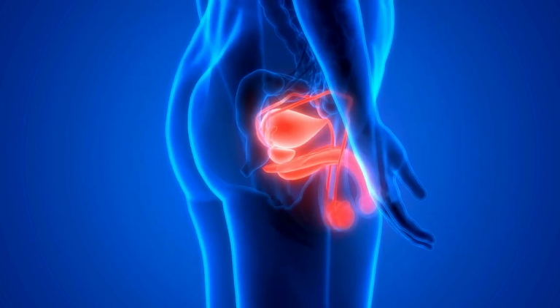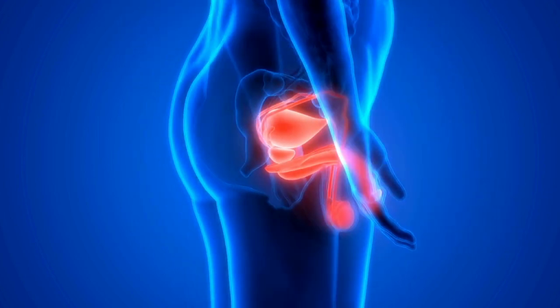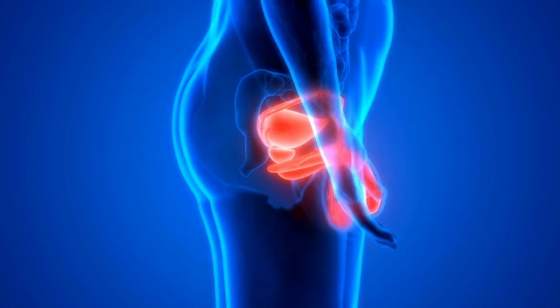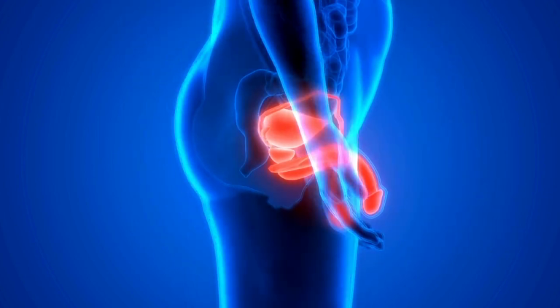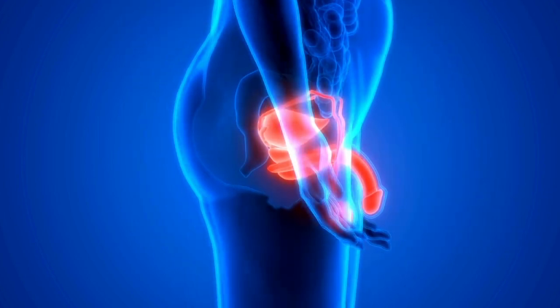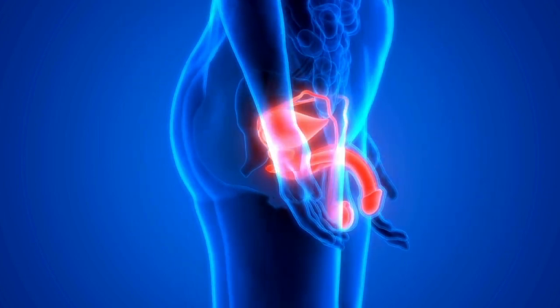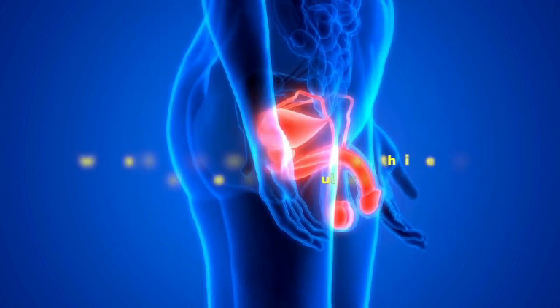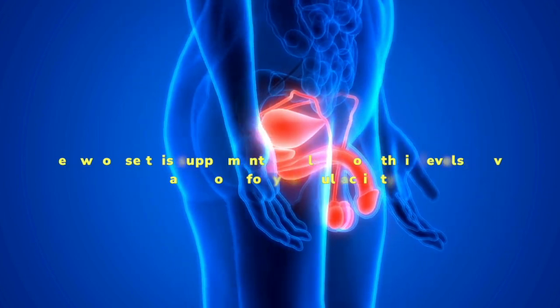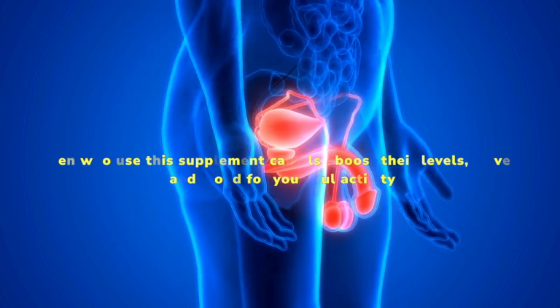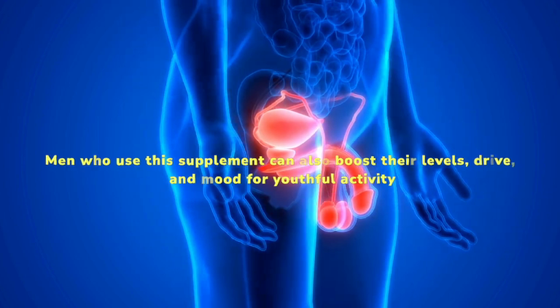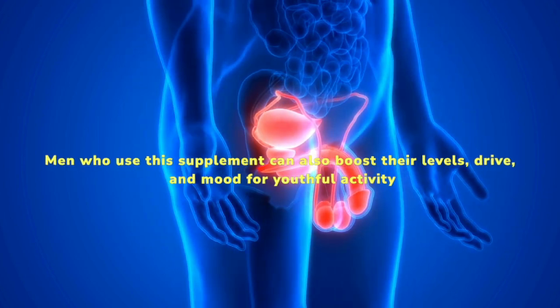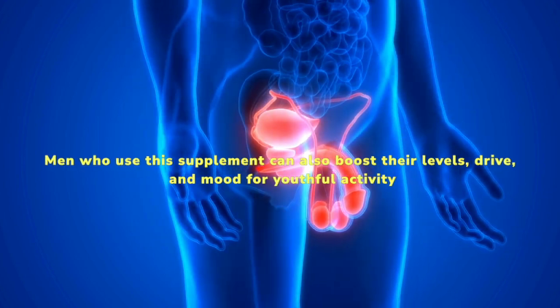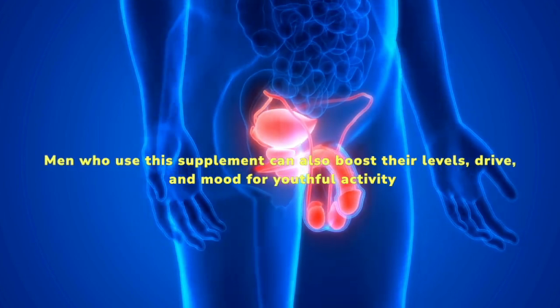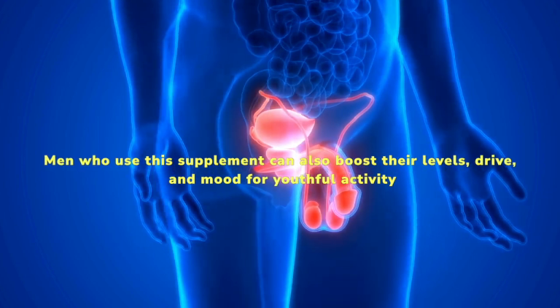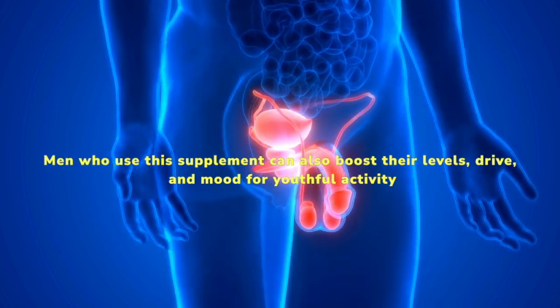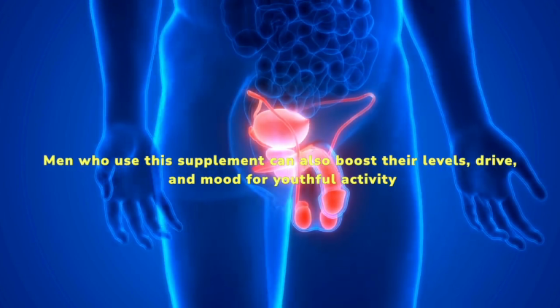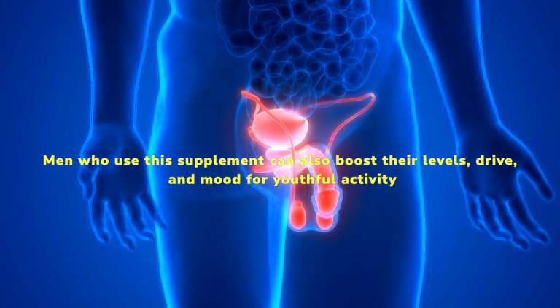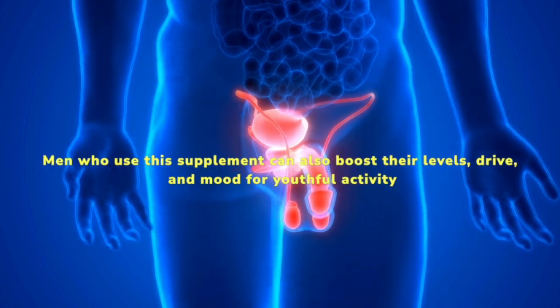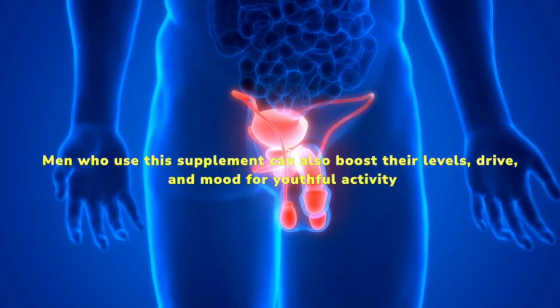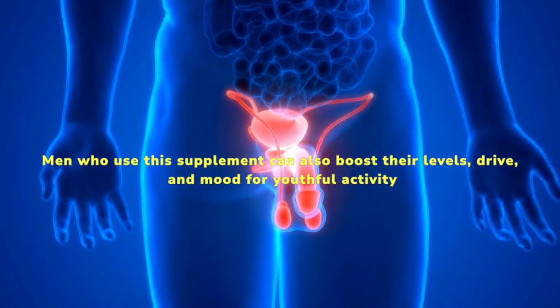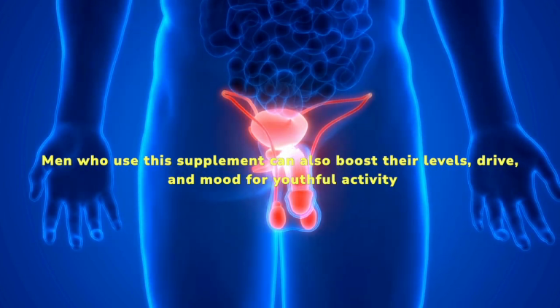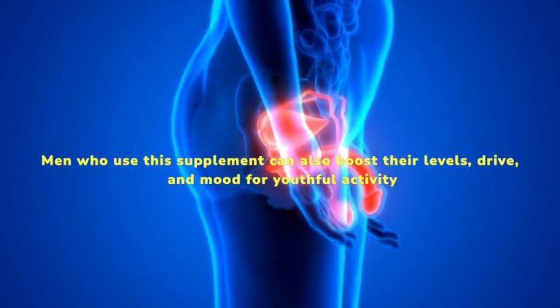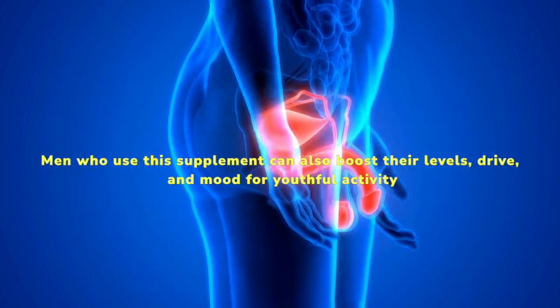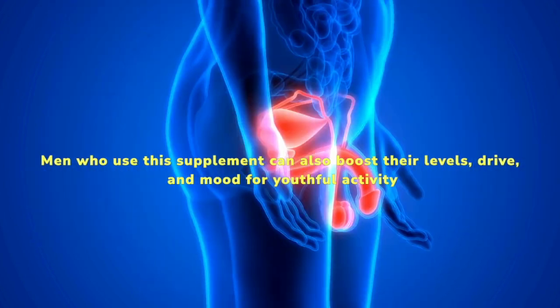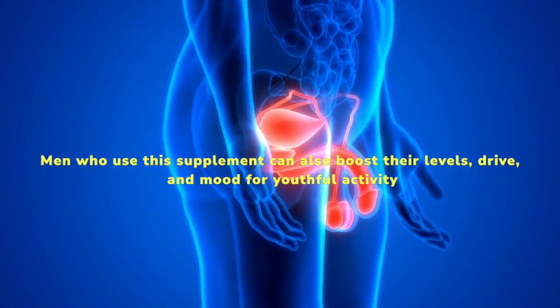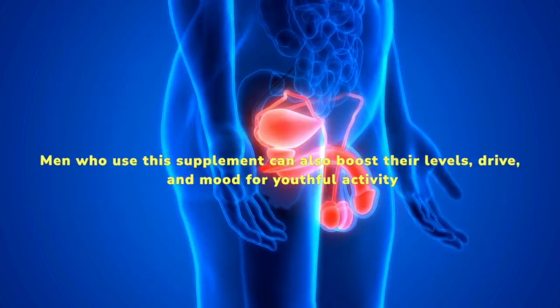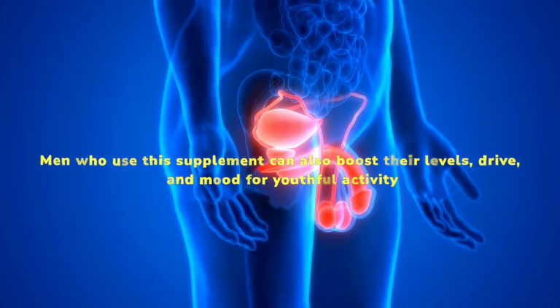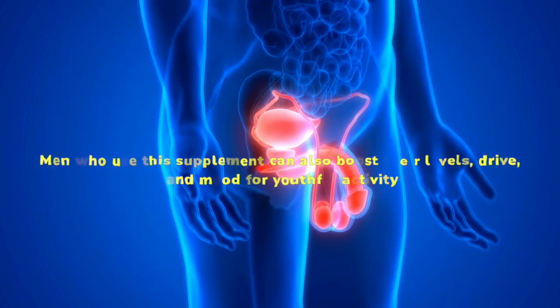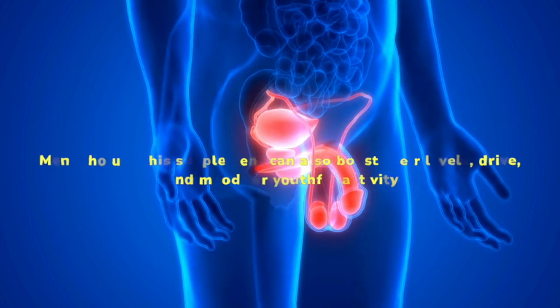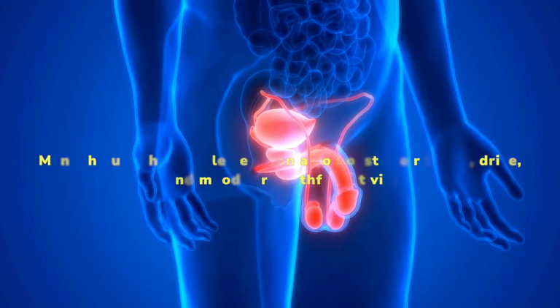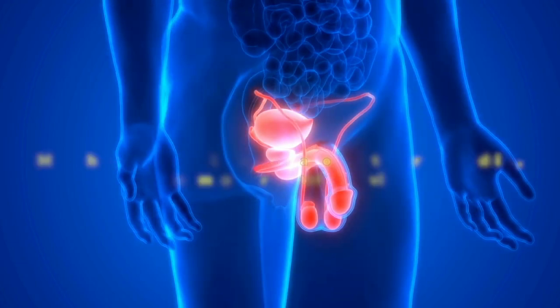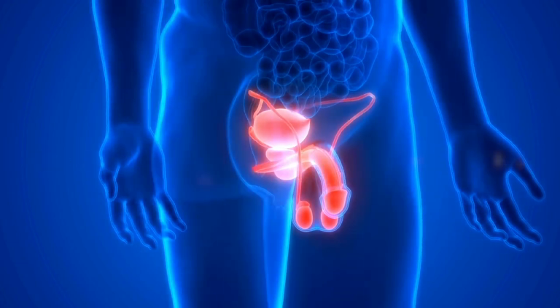Men who use this supplement can also boost their levels, drive, and mood for youthful activity.